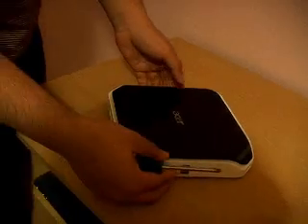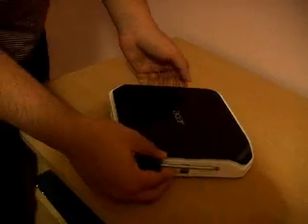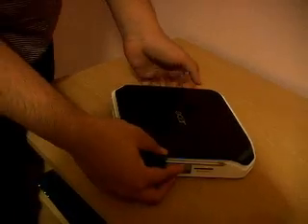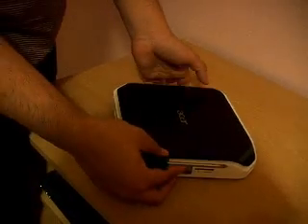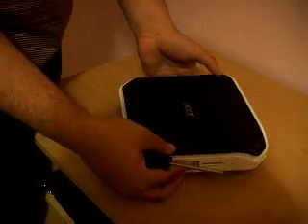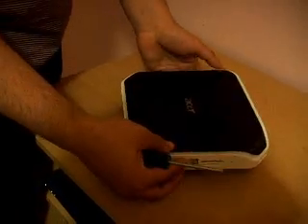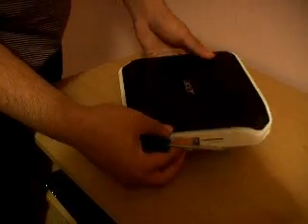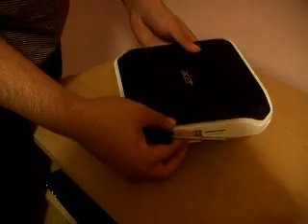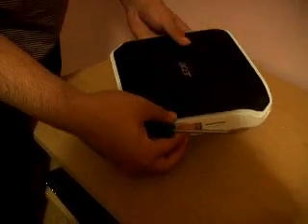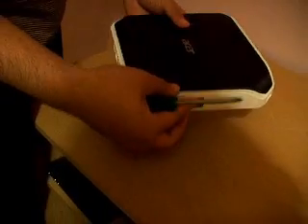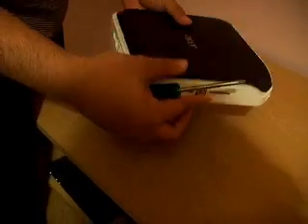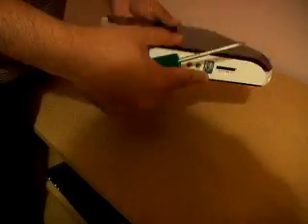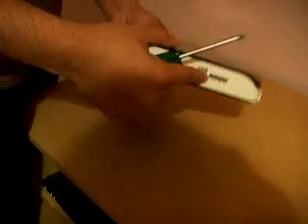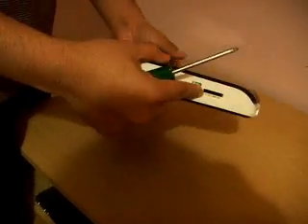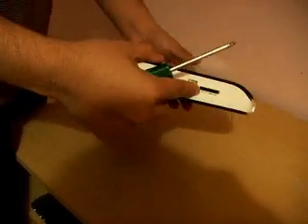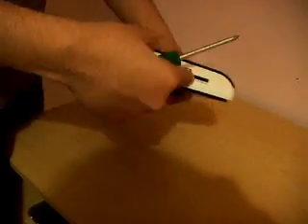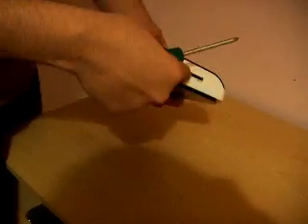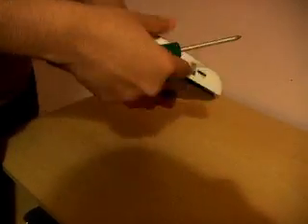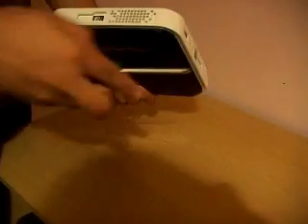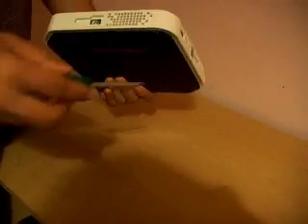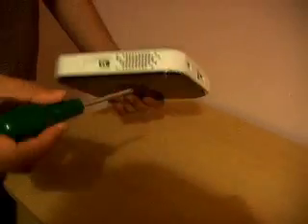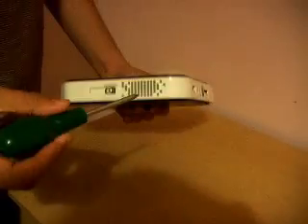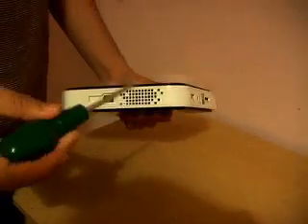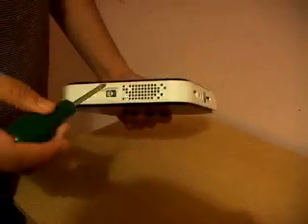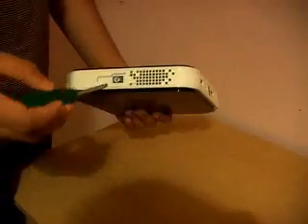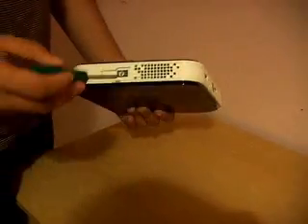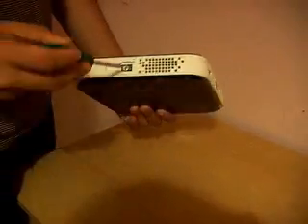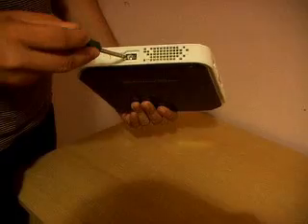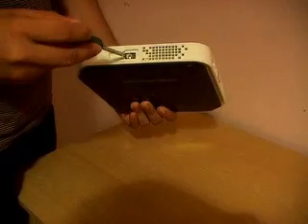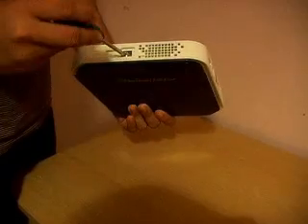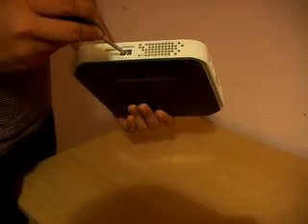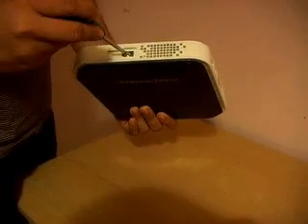Hello, hi there. Today I'm just going to show you a quick video on how to open up the Acer Aspire Revo.